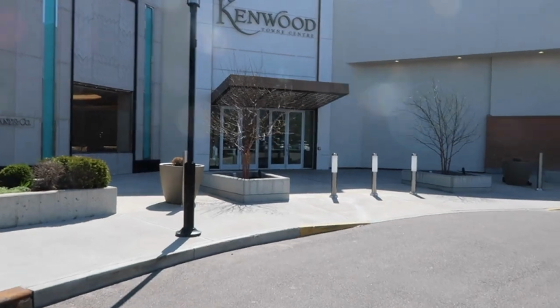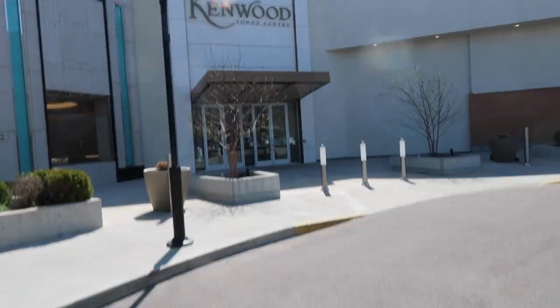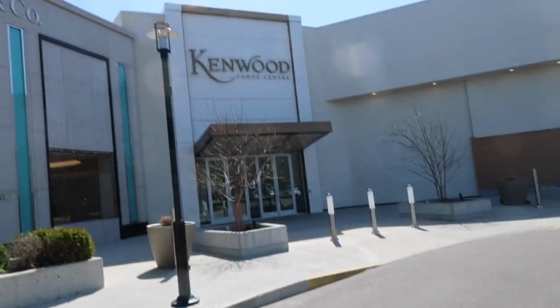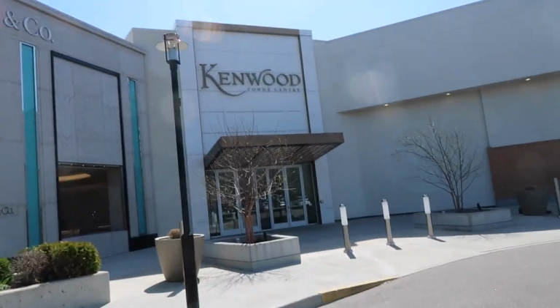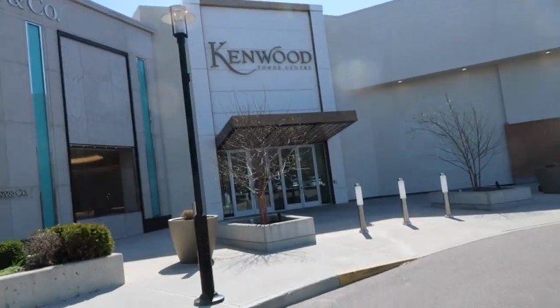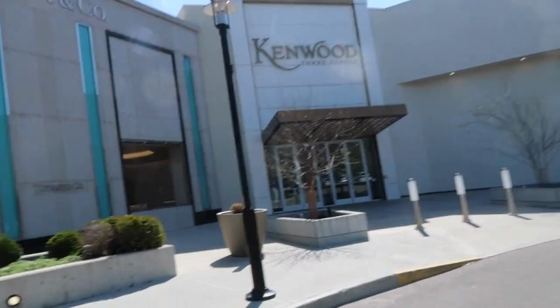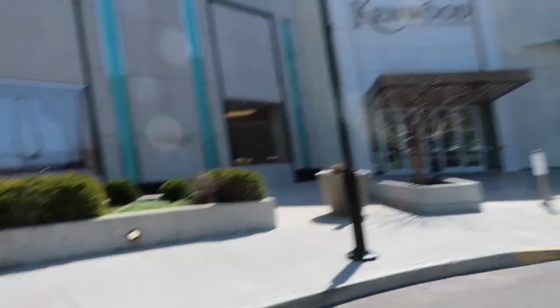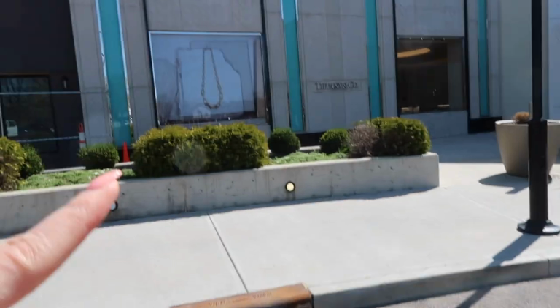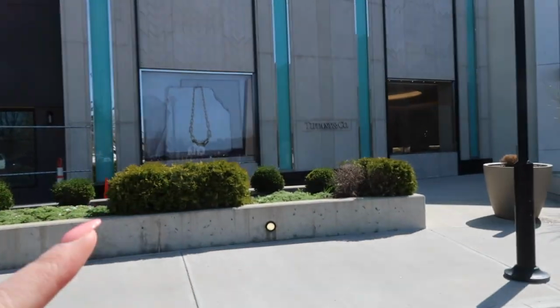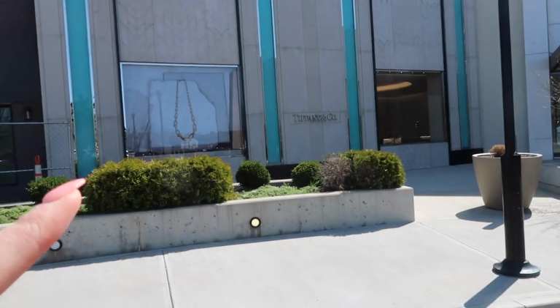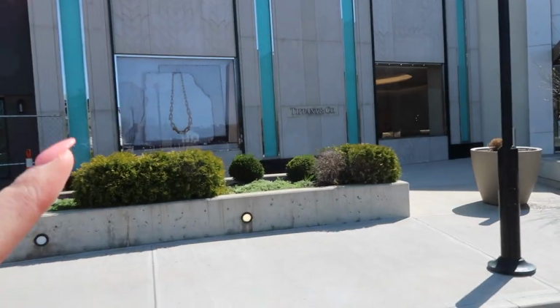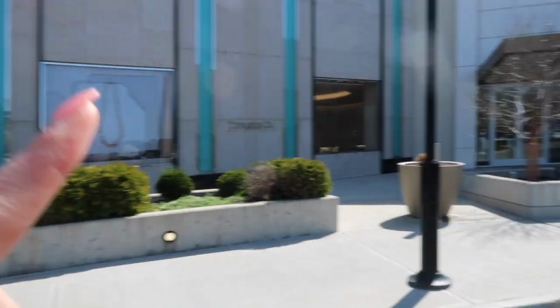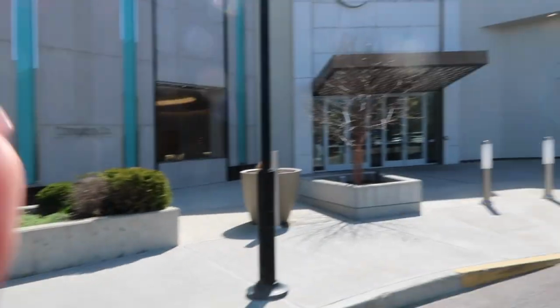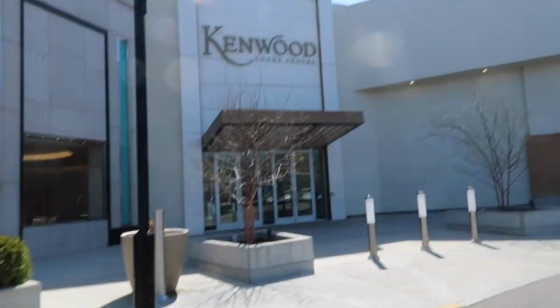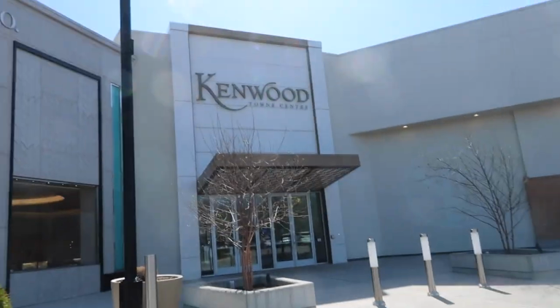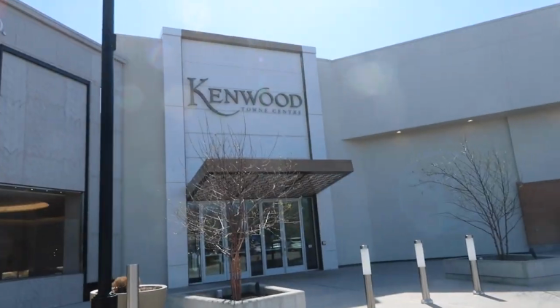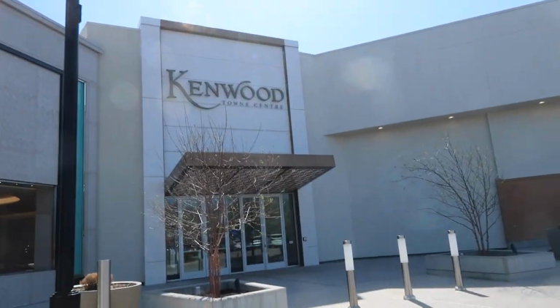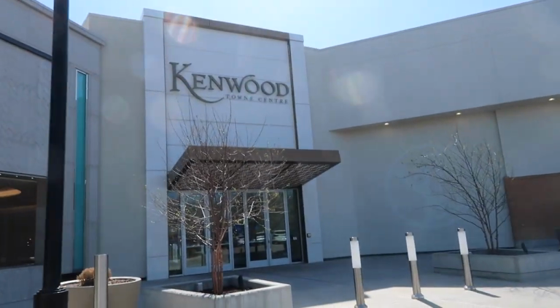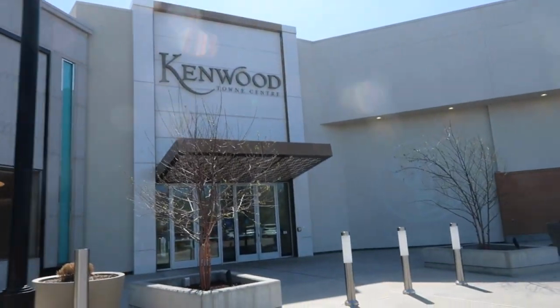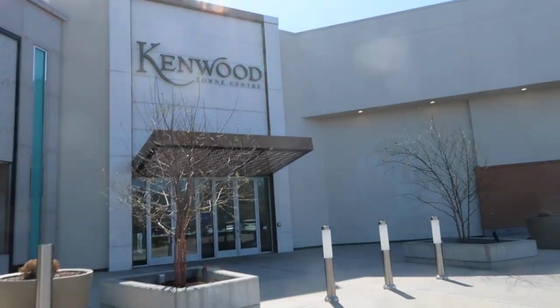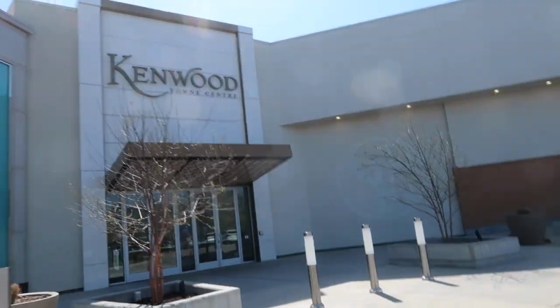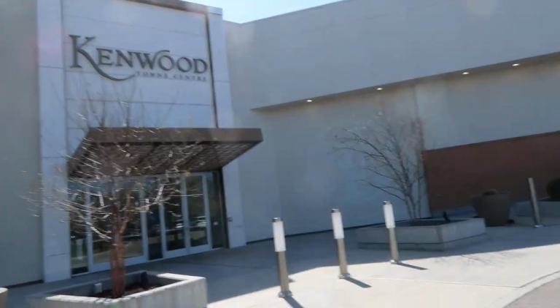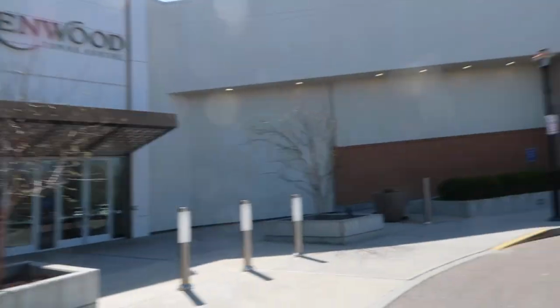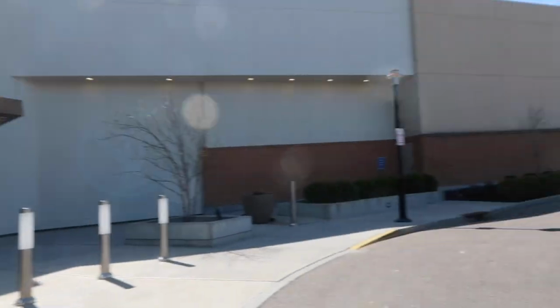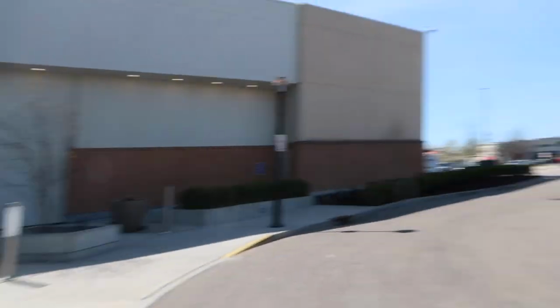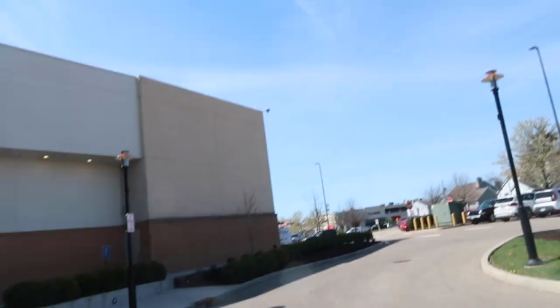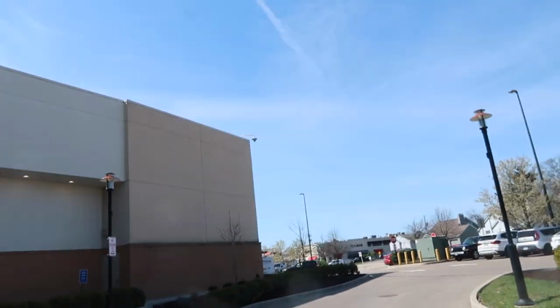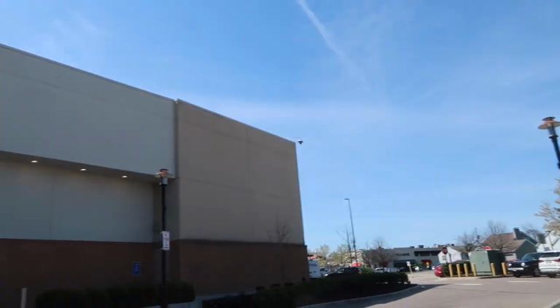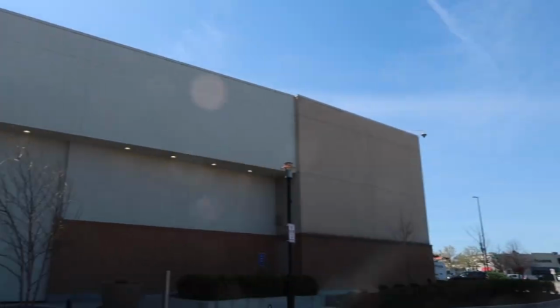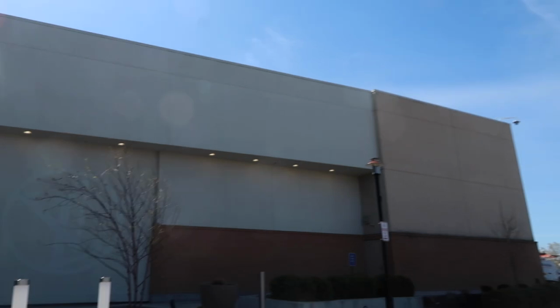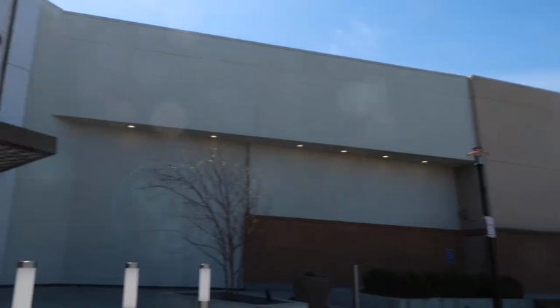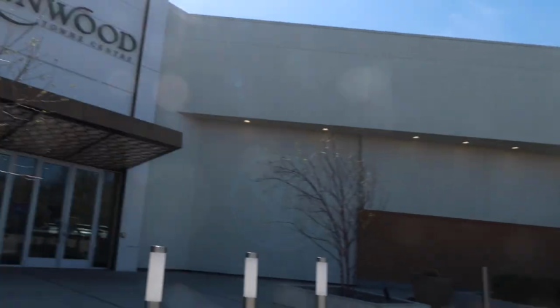Lululemon is right by Tiffany when you get inside, so we parked here. It's literally so pretty out.